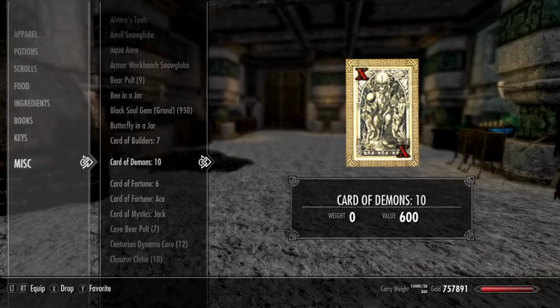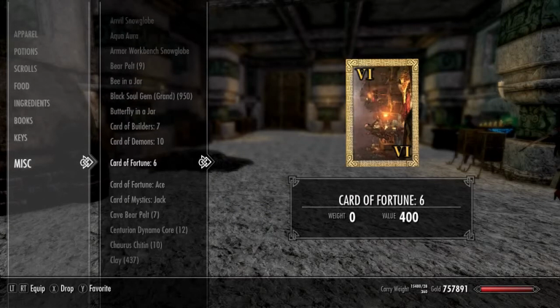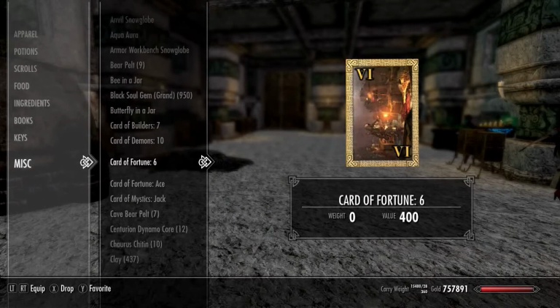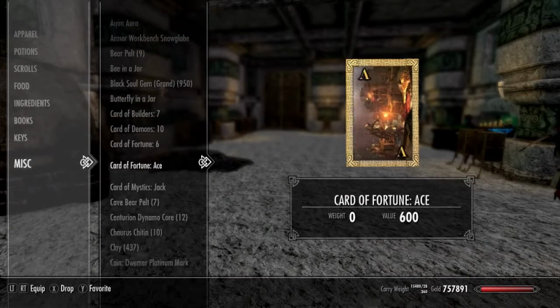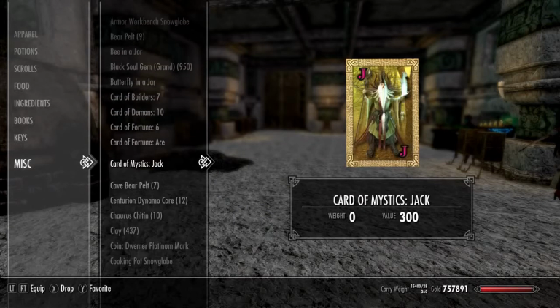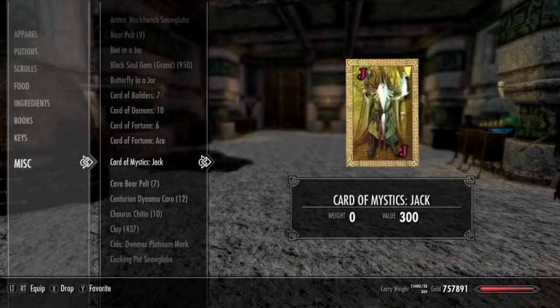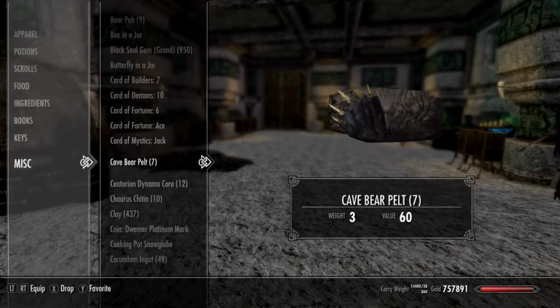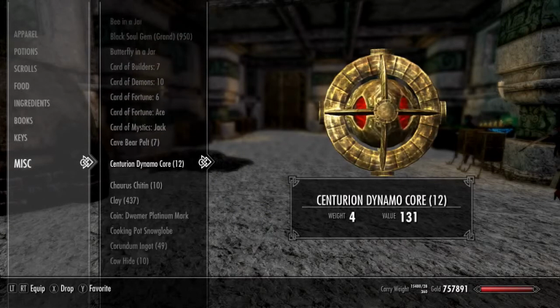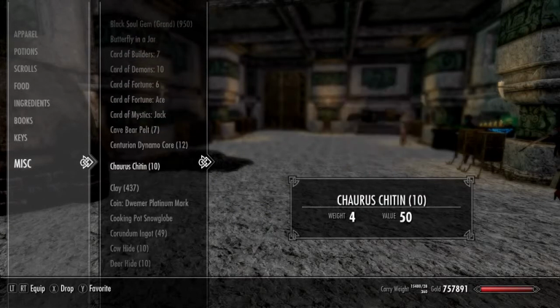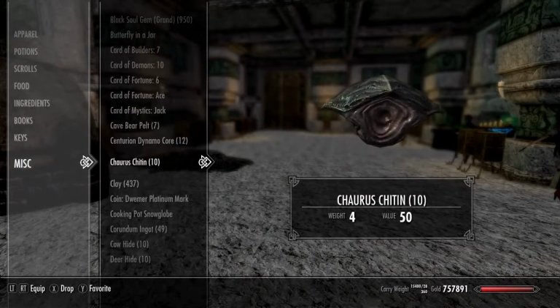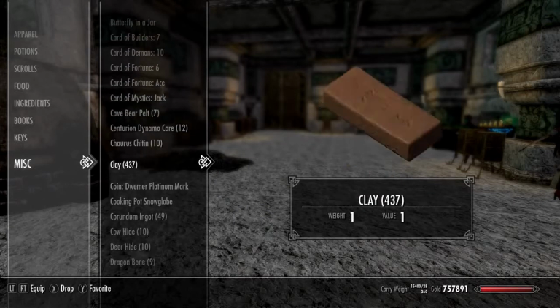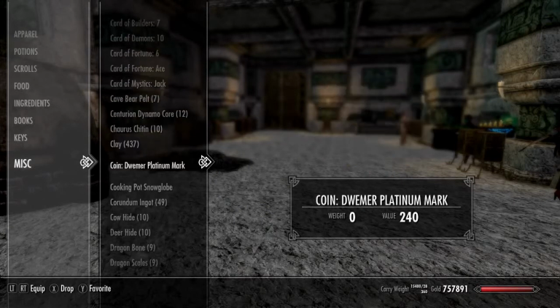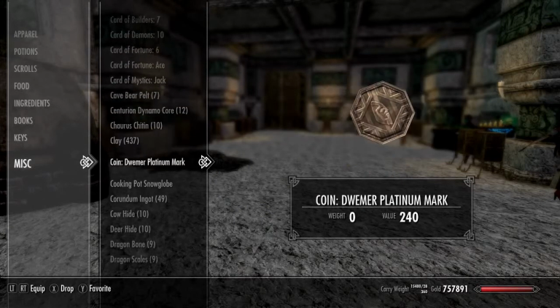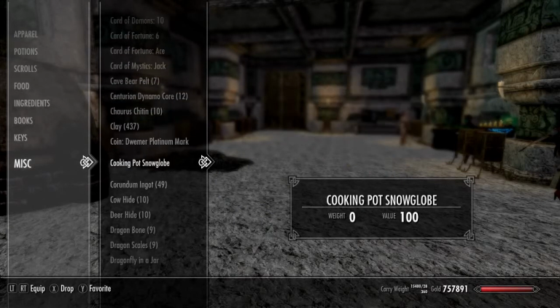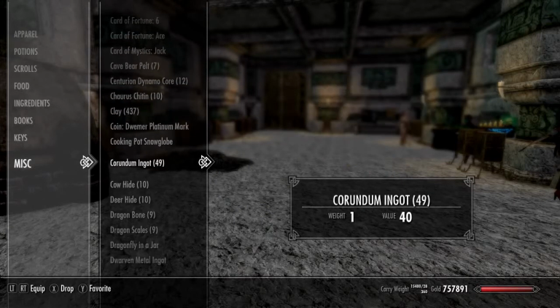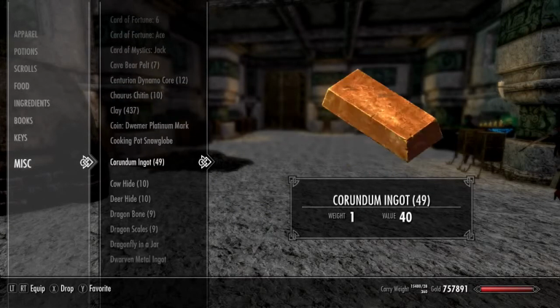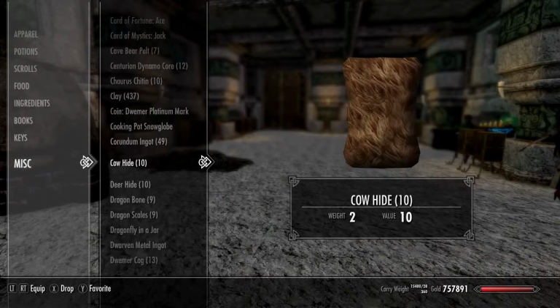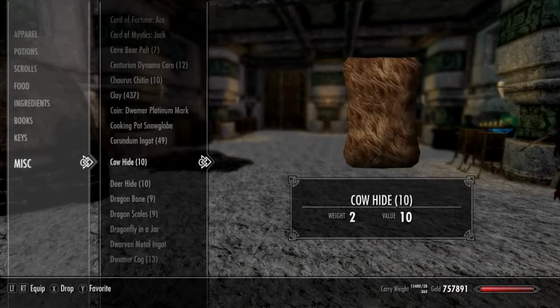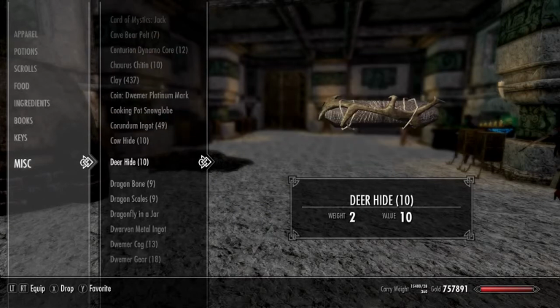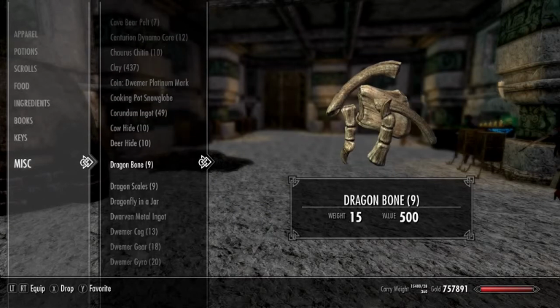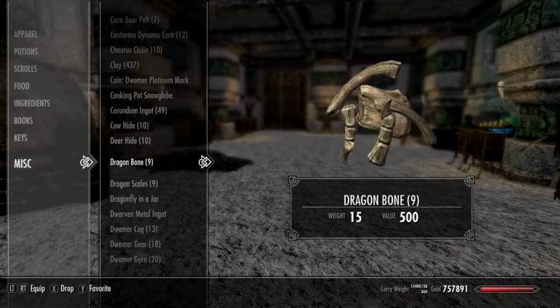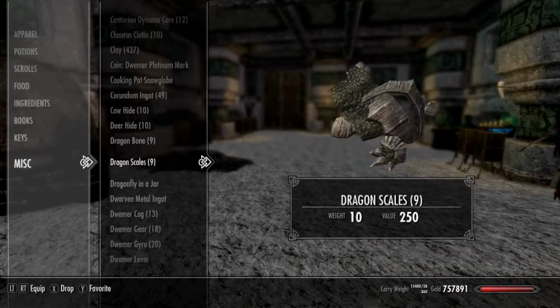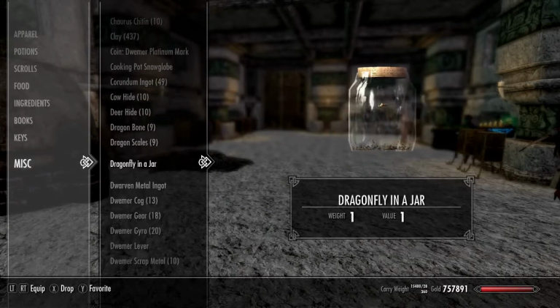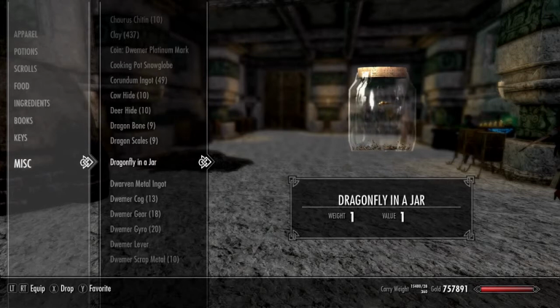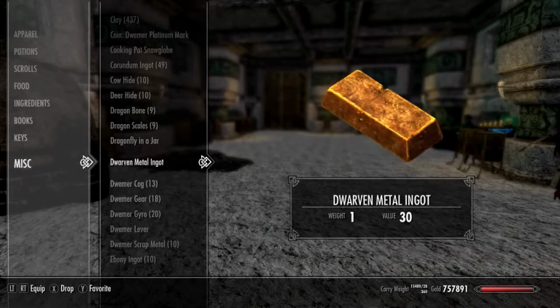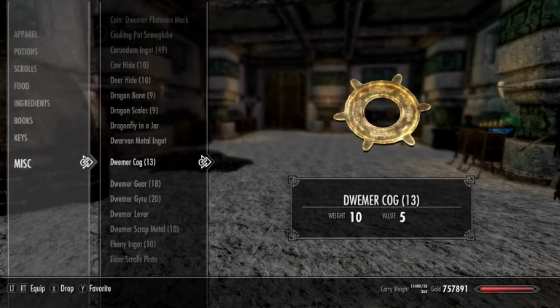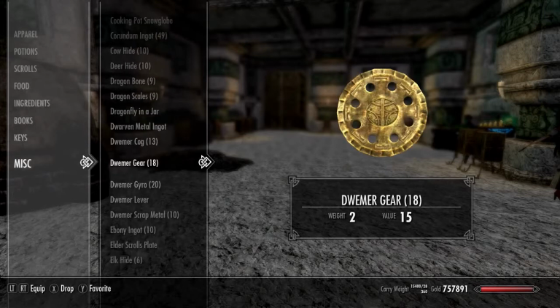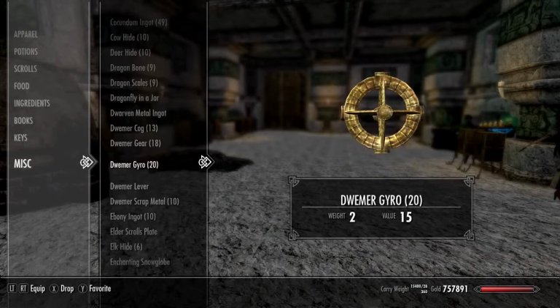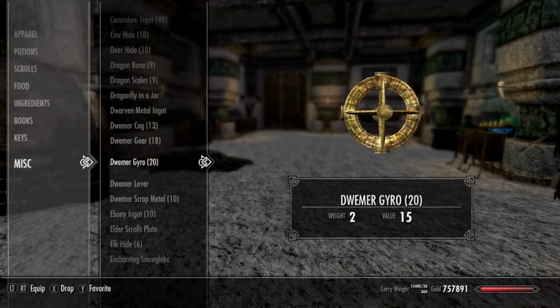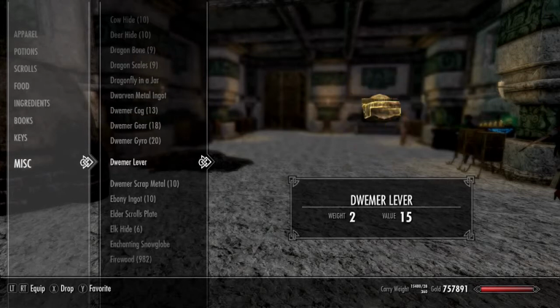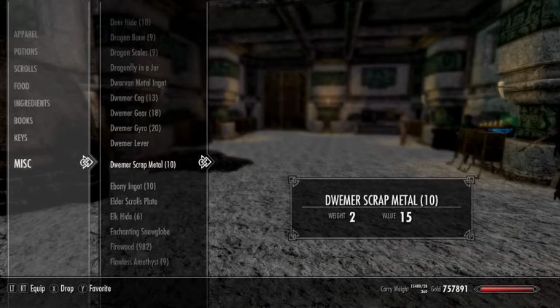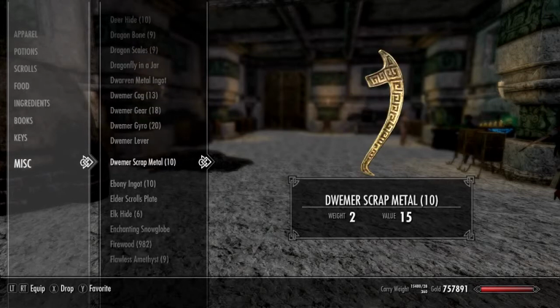Man, I've got tons of crap in my inventory — I've got to empty up some of this stuff.